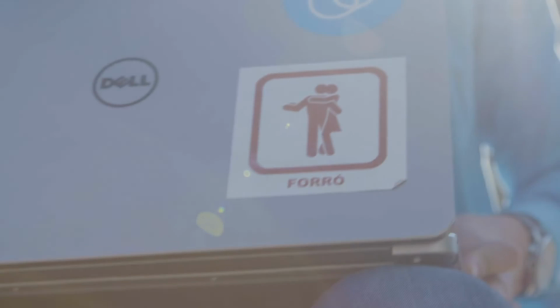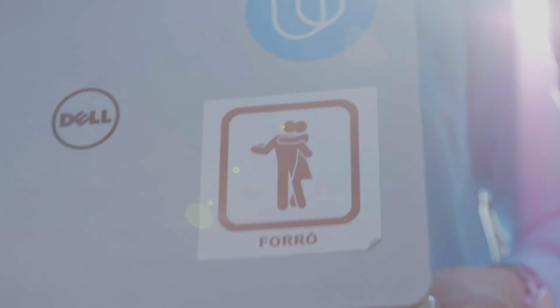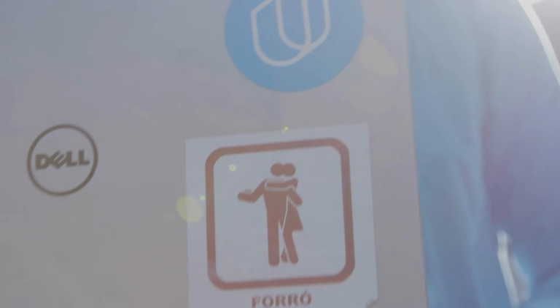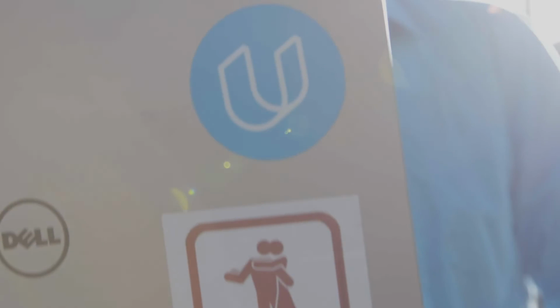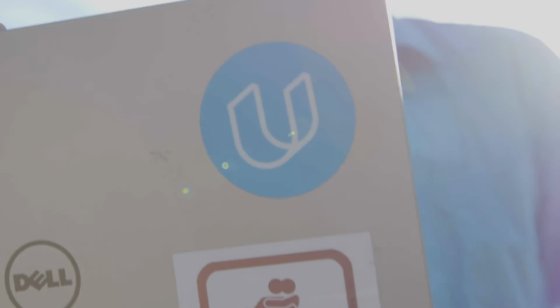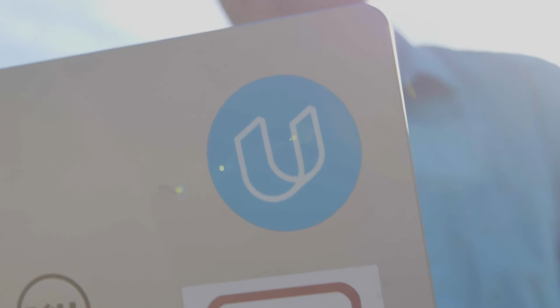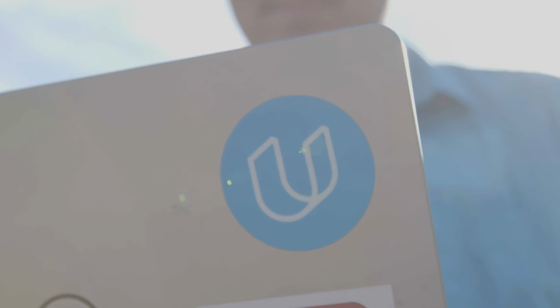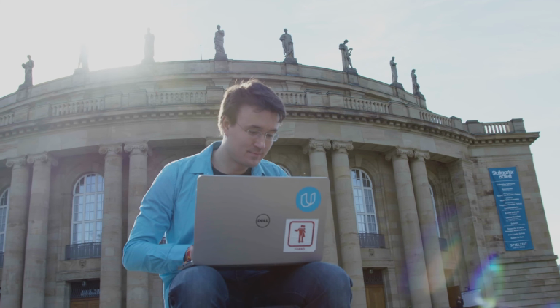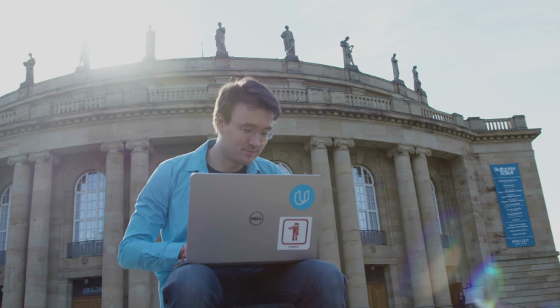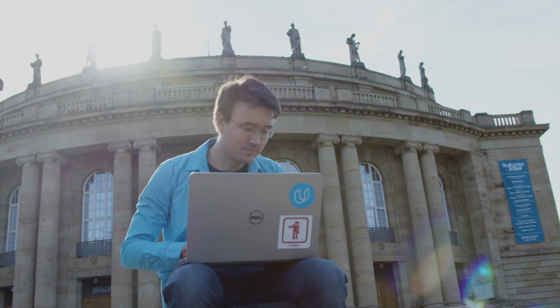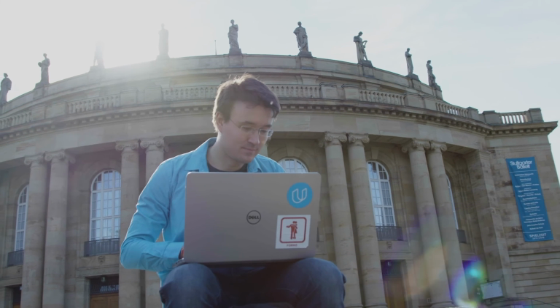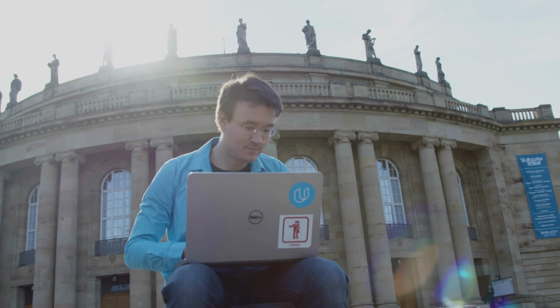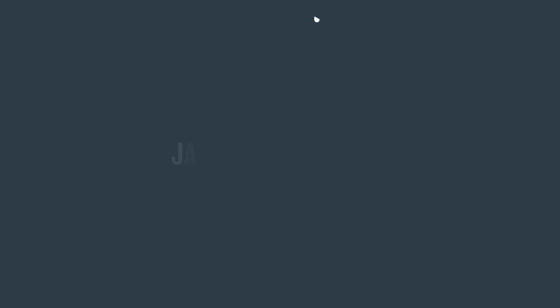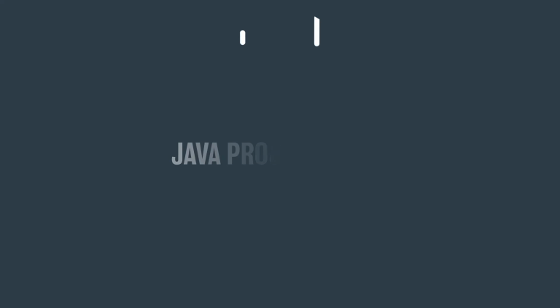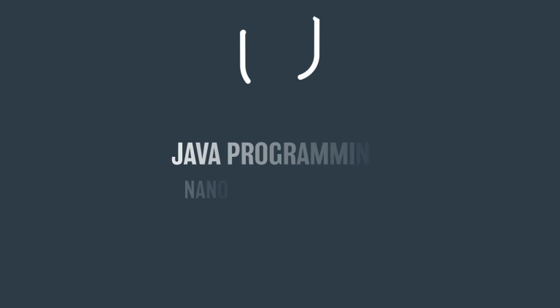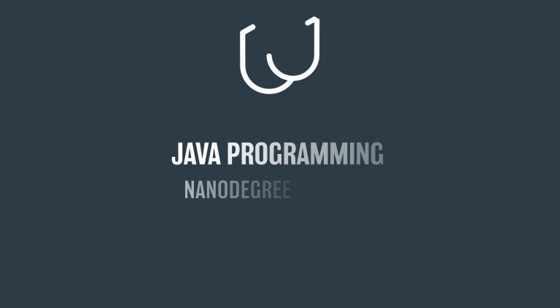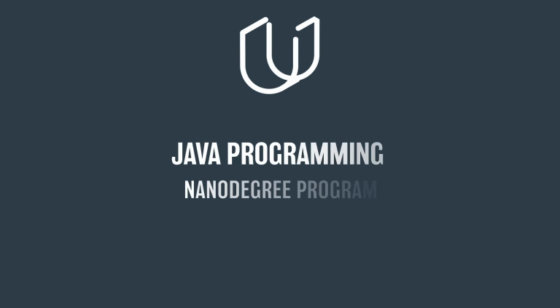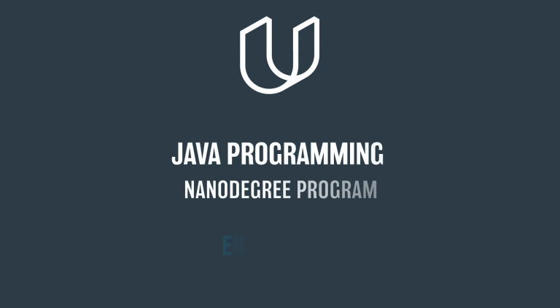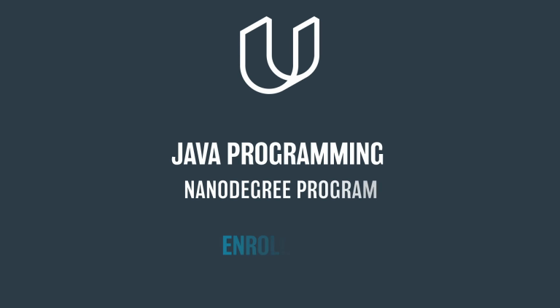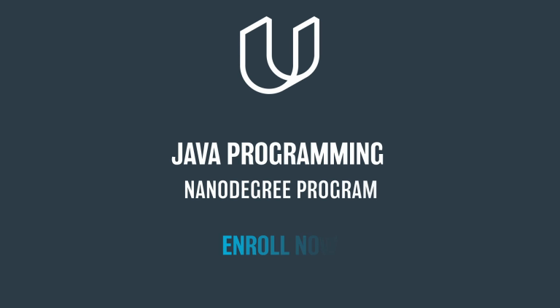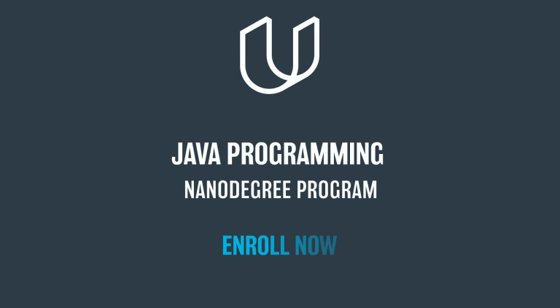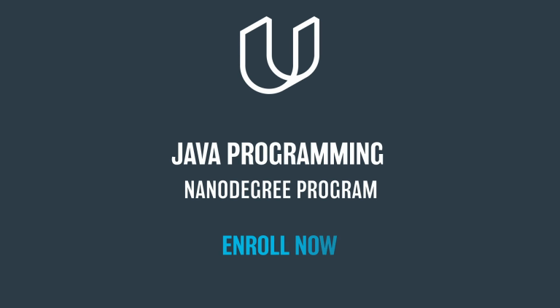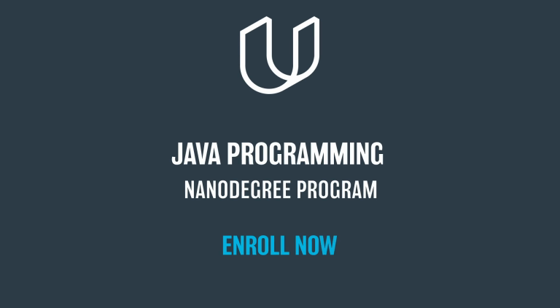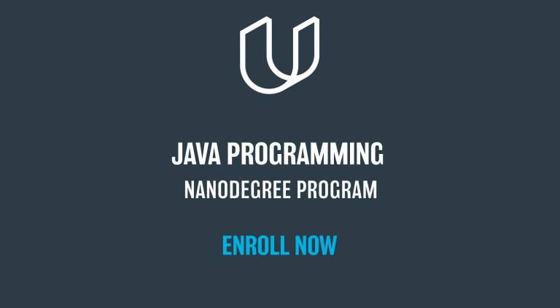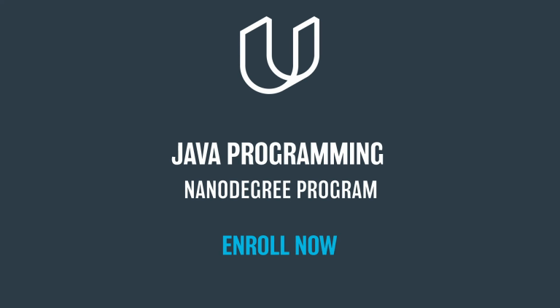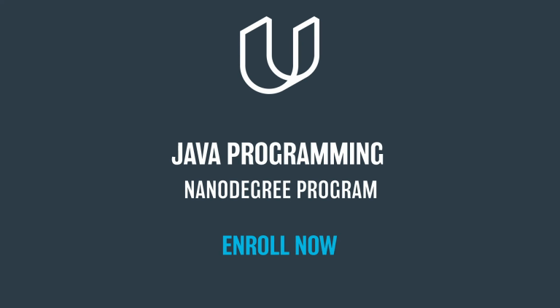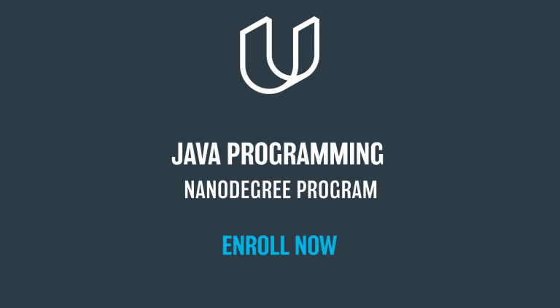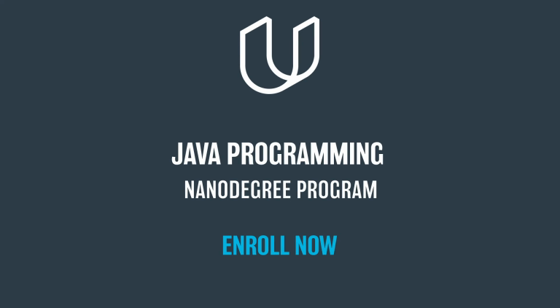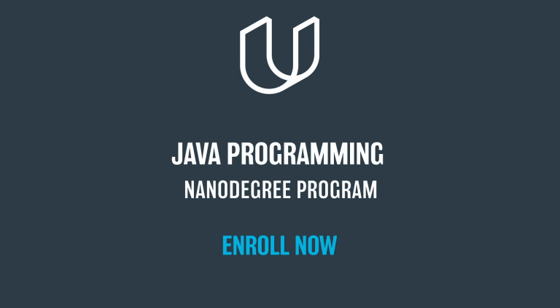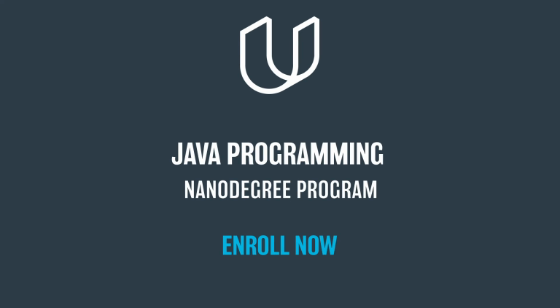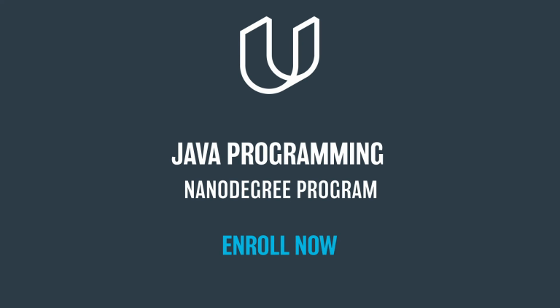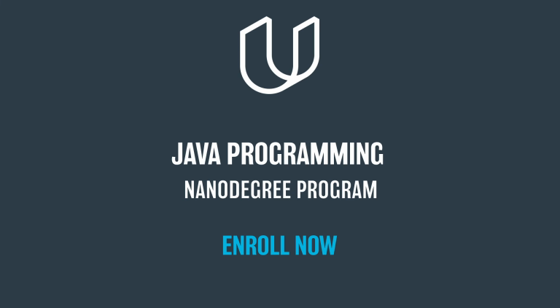Boost your earning potential with Java. Enroll in Udacity's Java Programming Nanodegree program today.